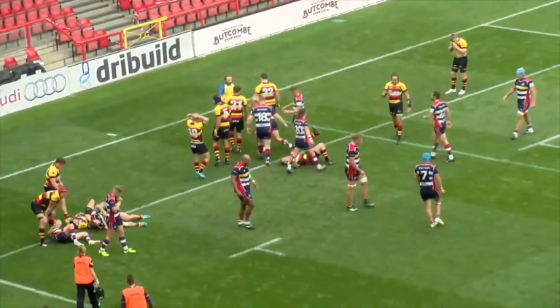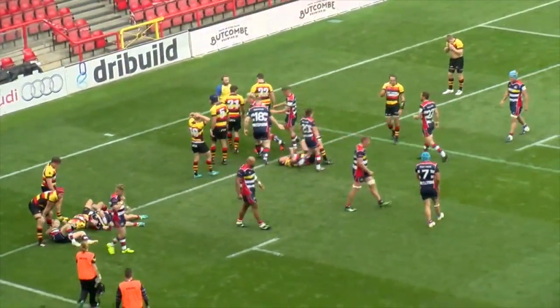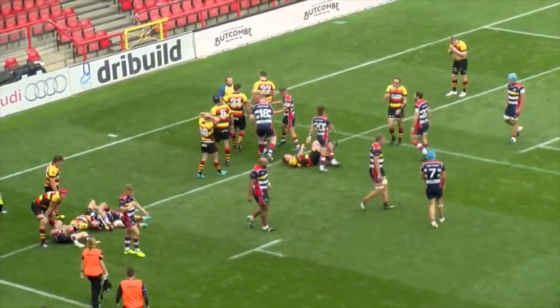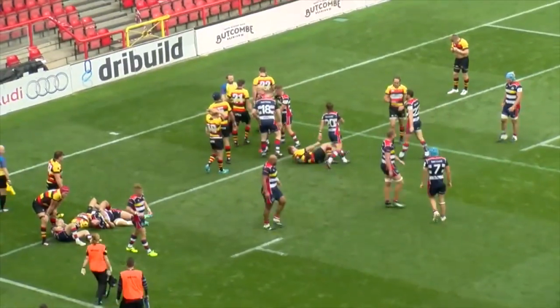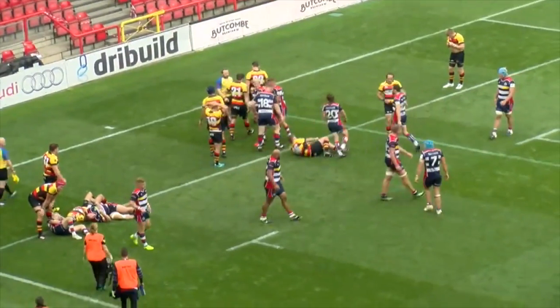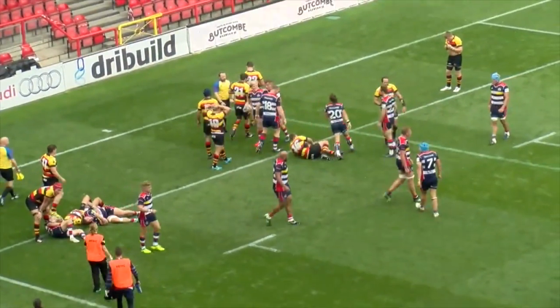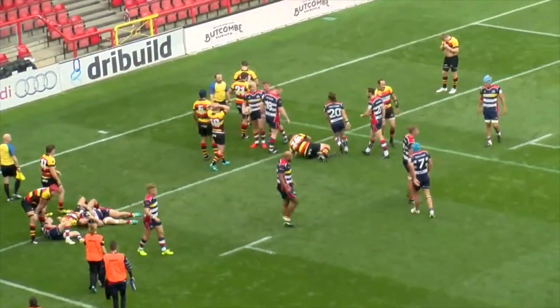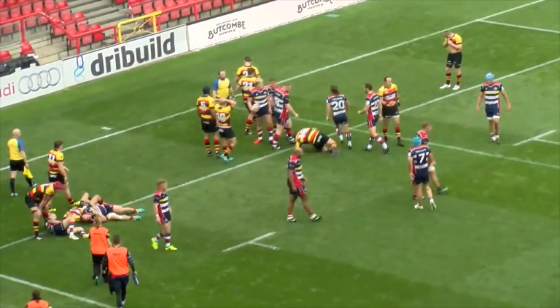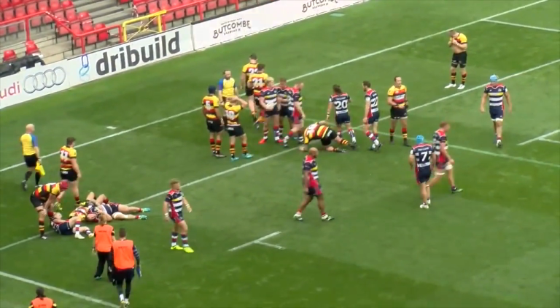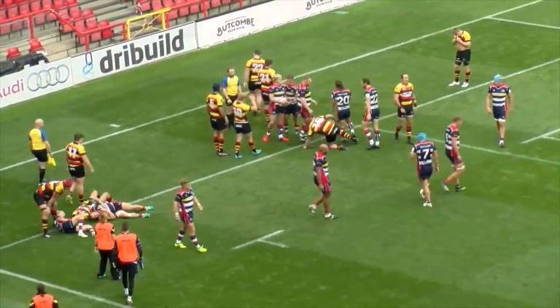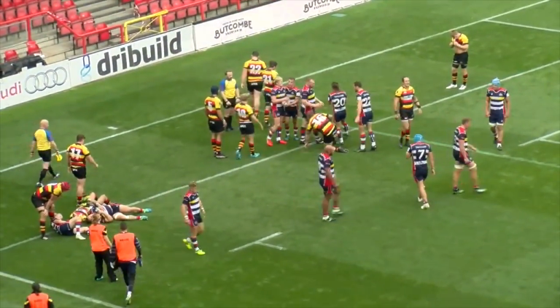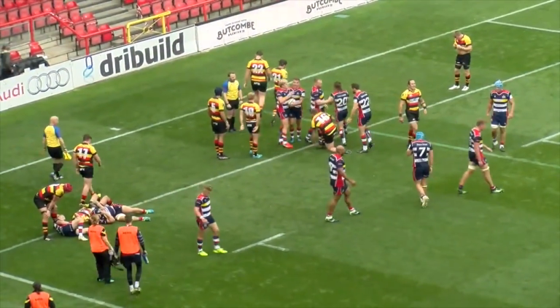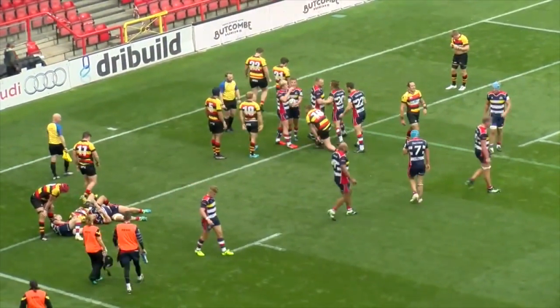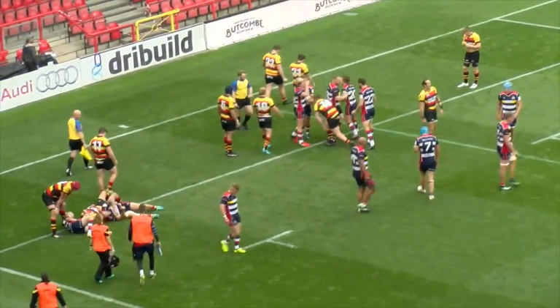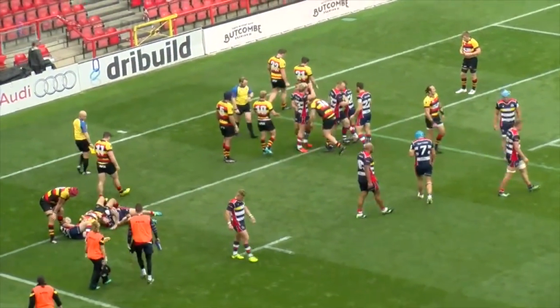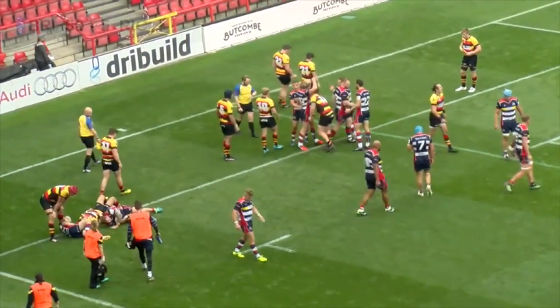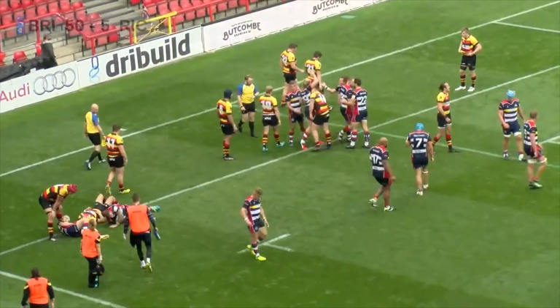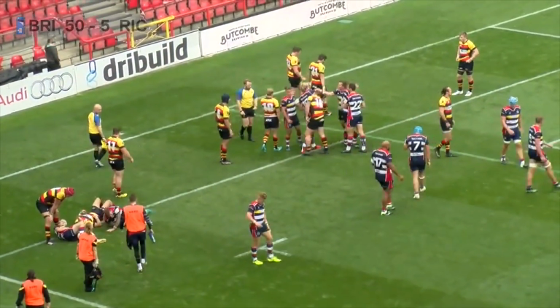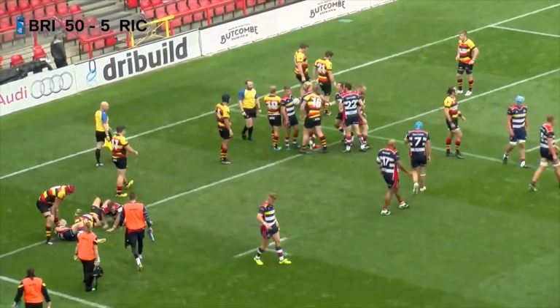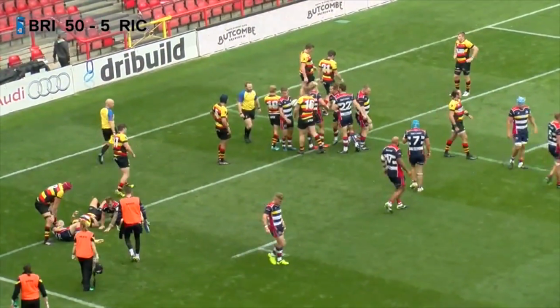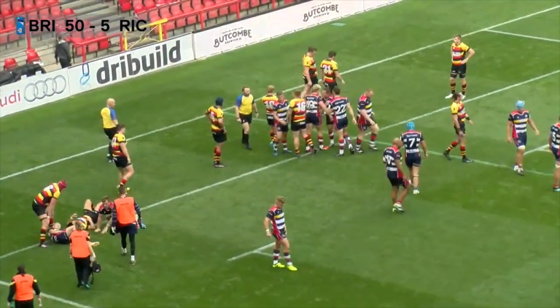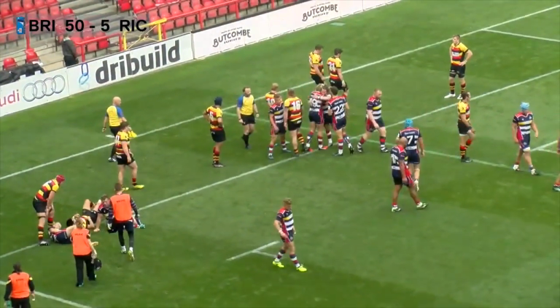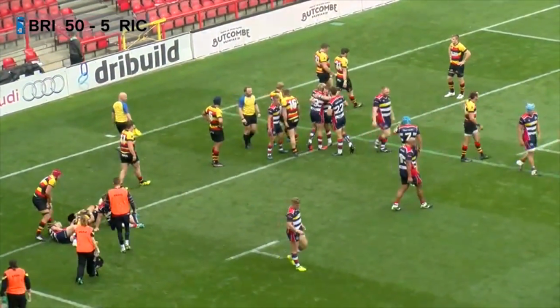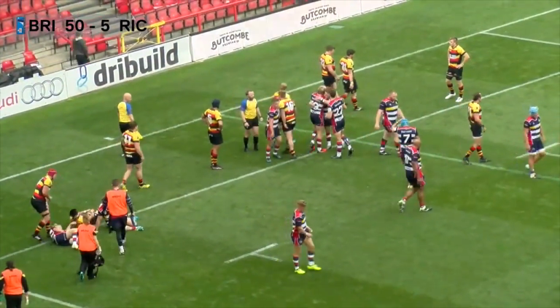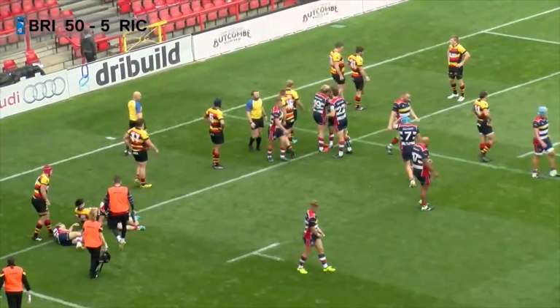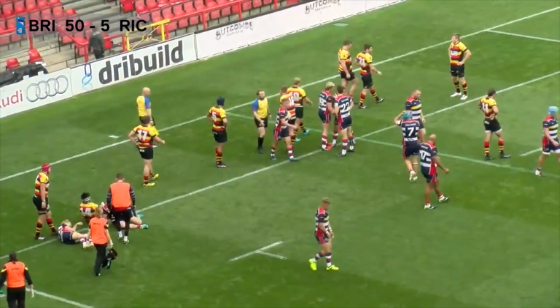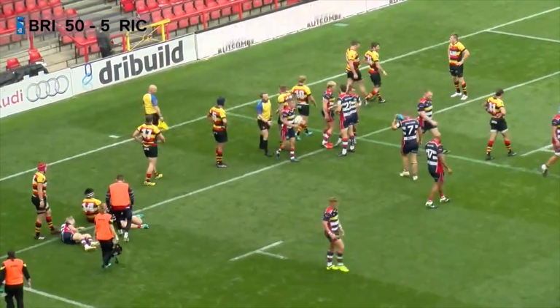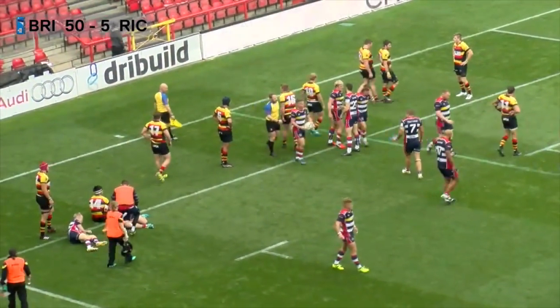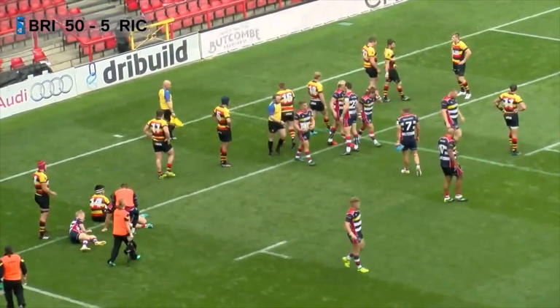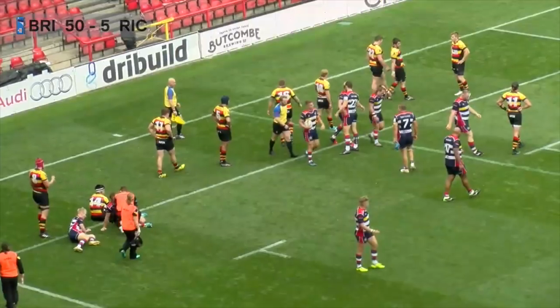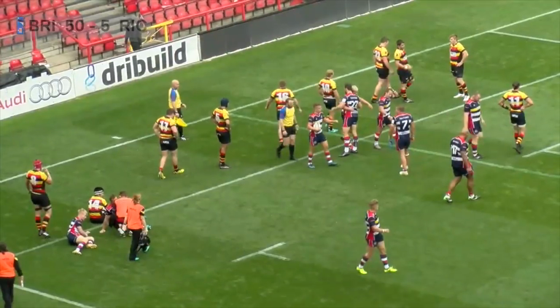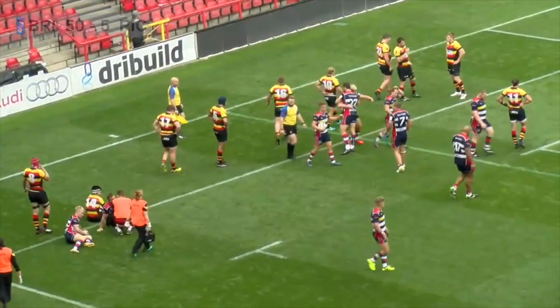Bags will be packed for the visit to Bedford next weekend as Bristol go in search of a fourth win from four games.